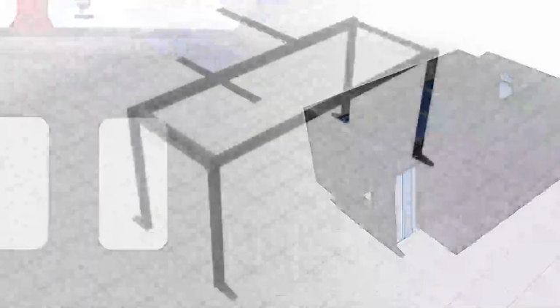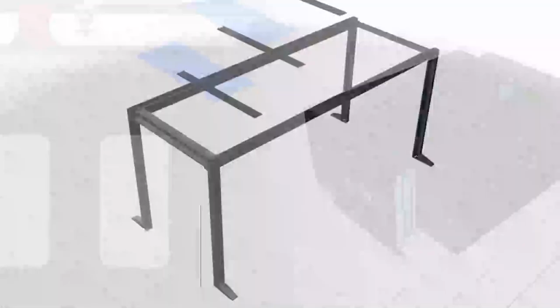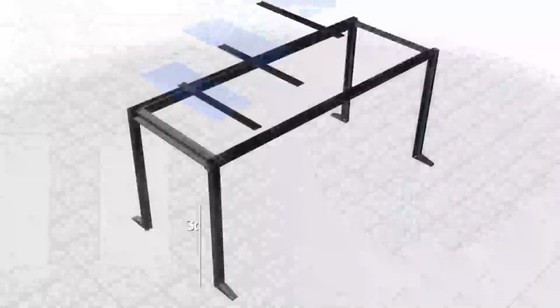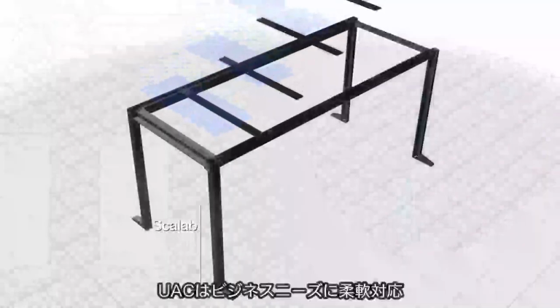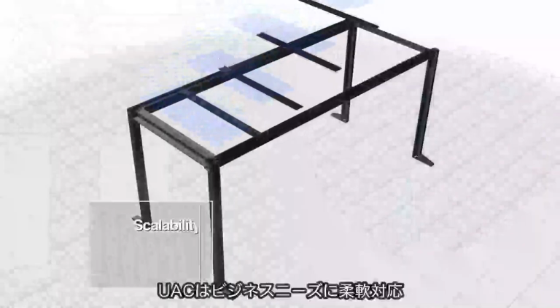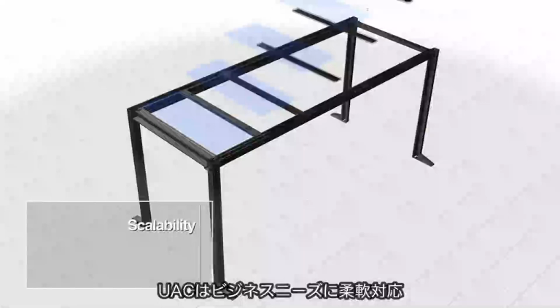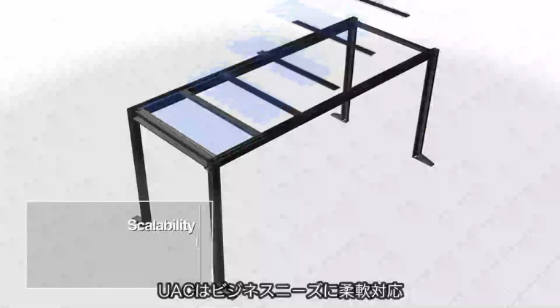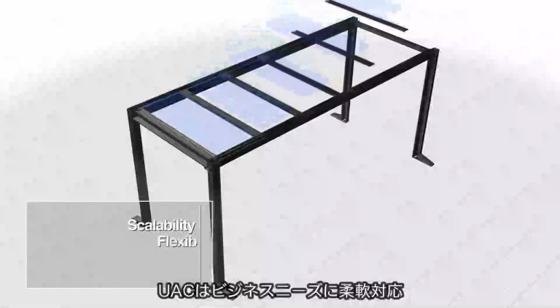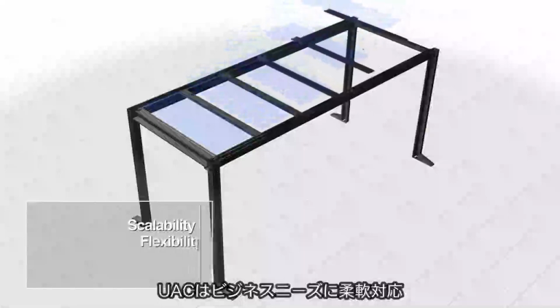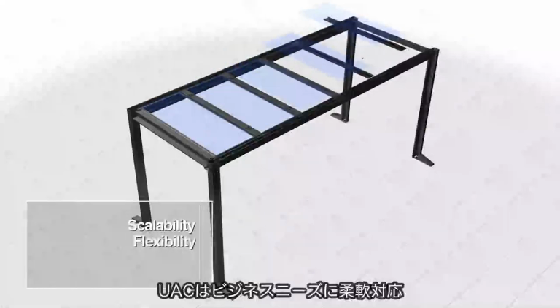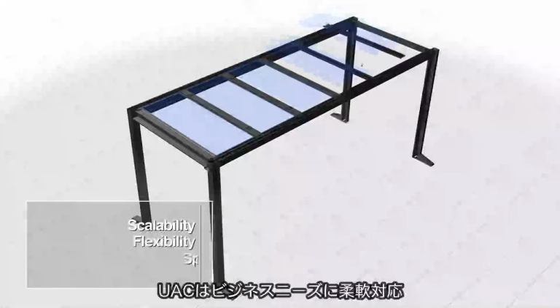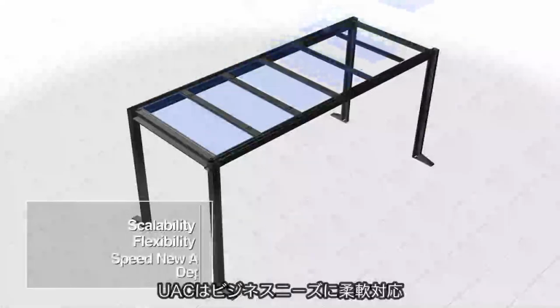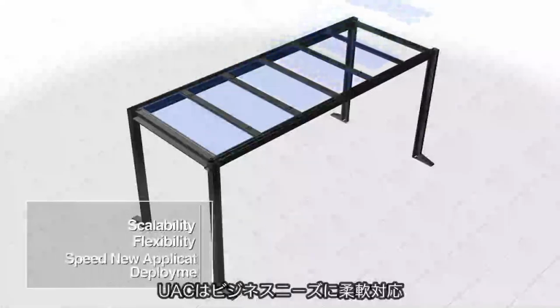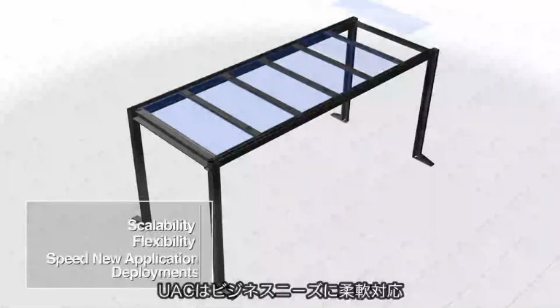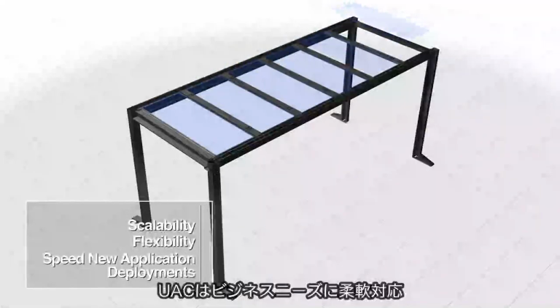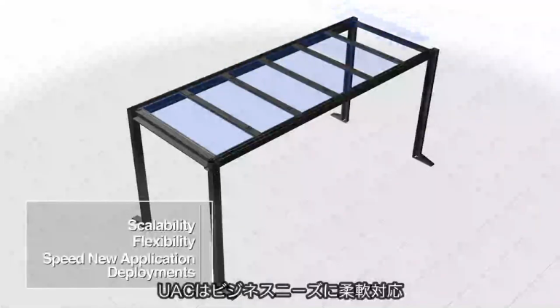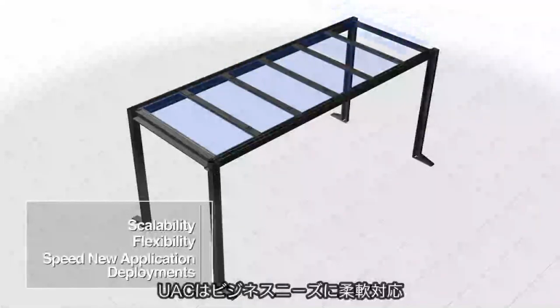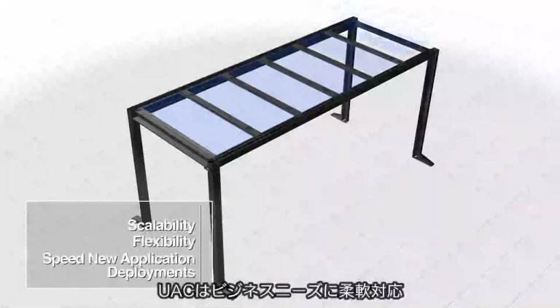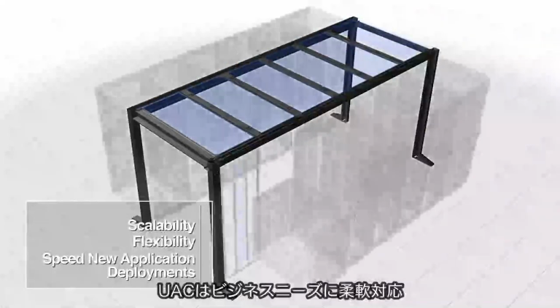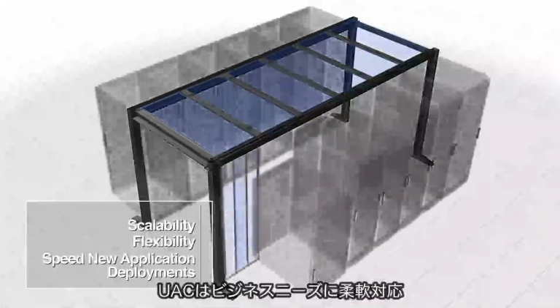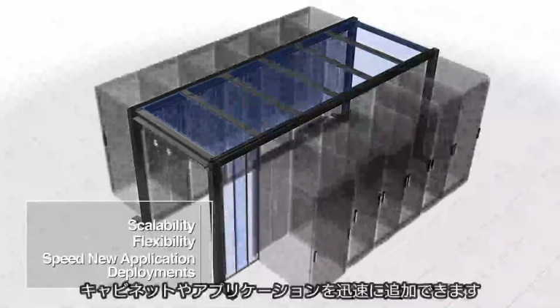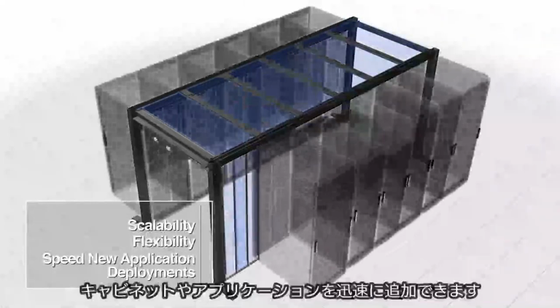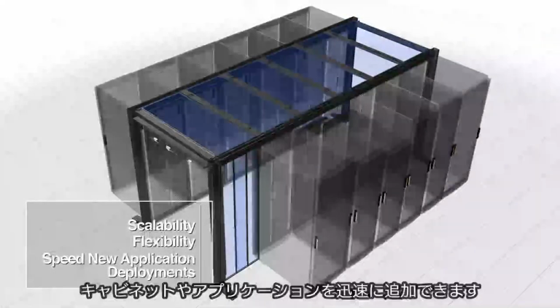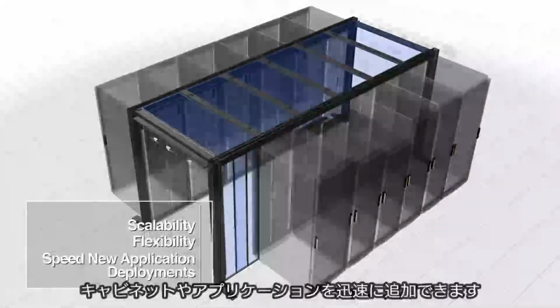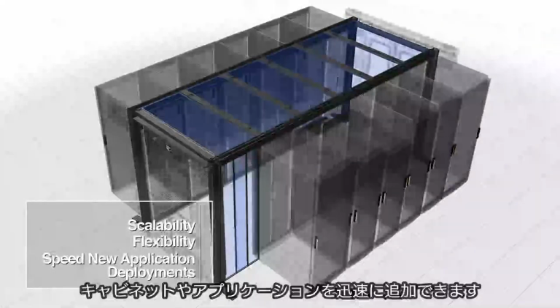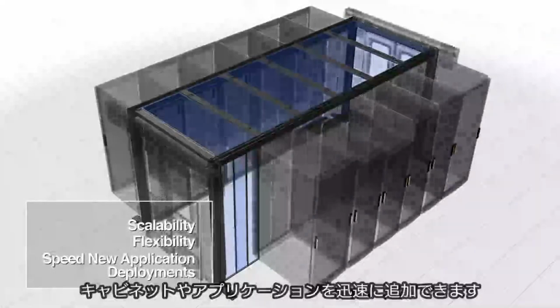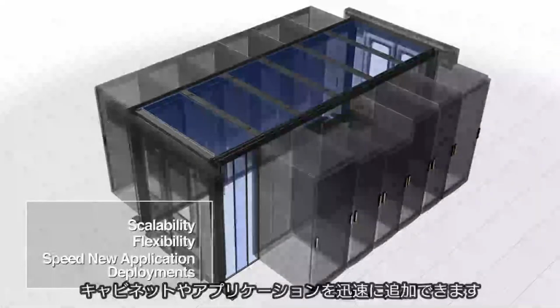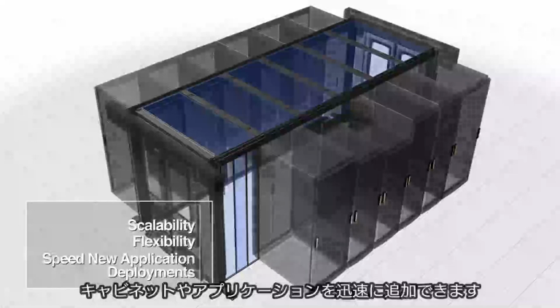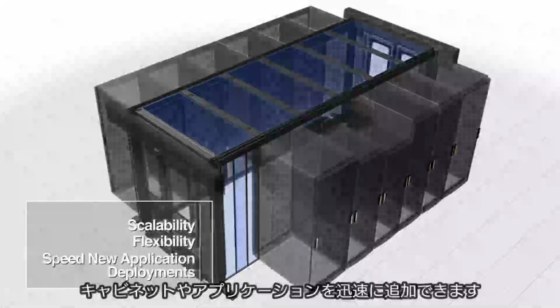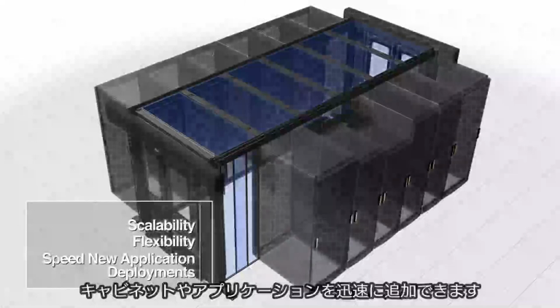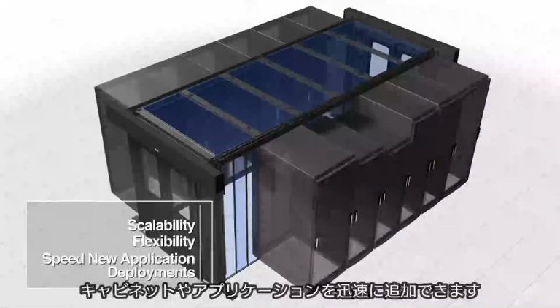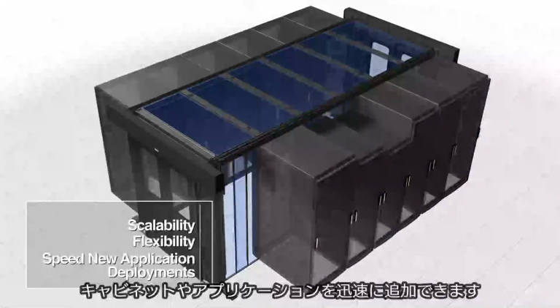The system is deployed independent of cabinets, providing the flexibility to add cabinets and applications quickly as business needs dictate.